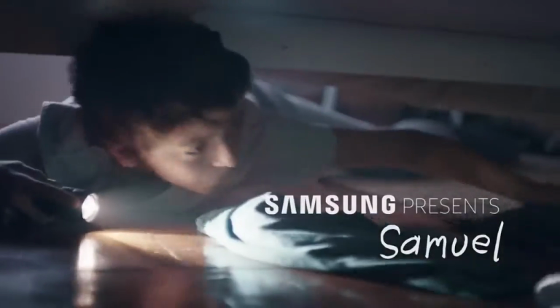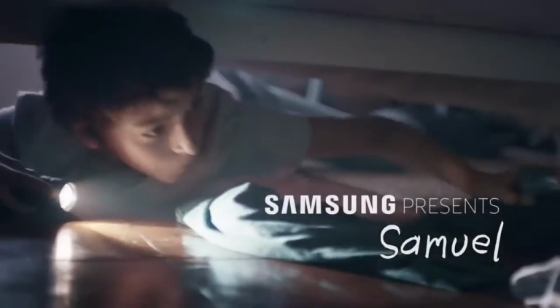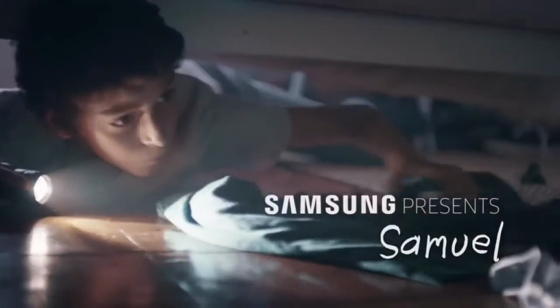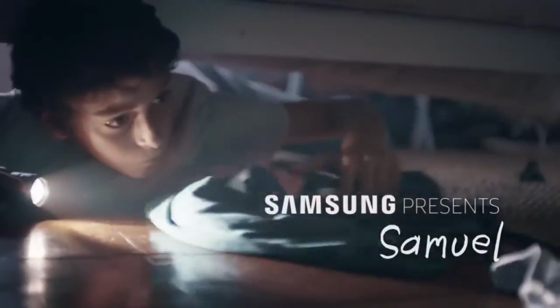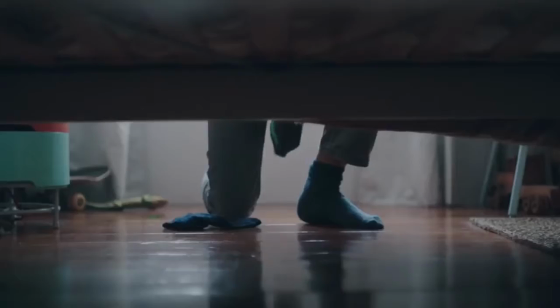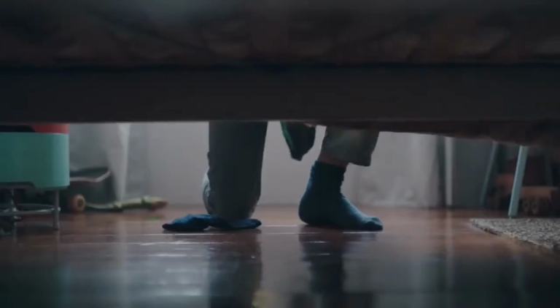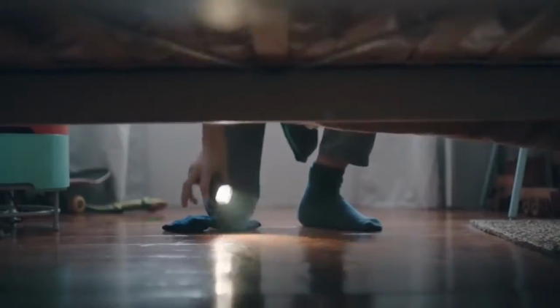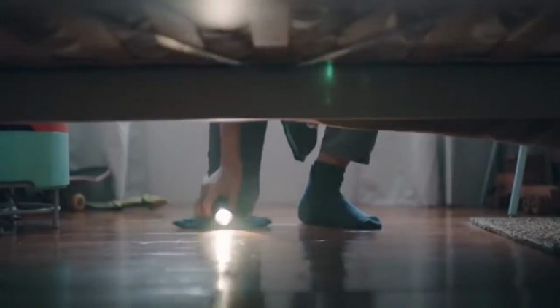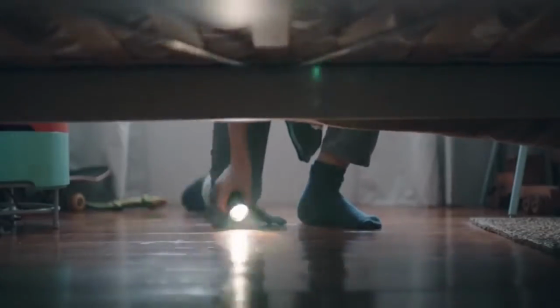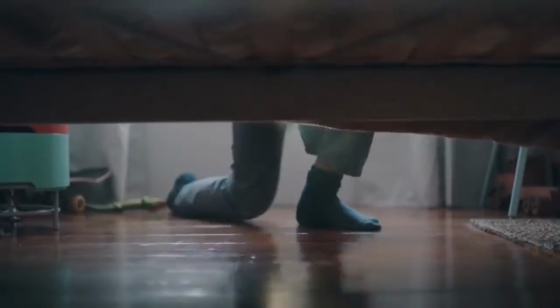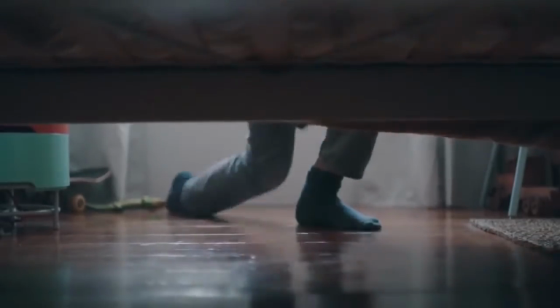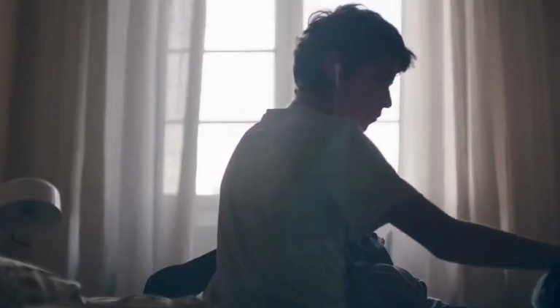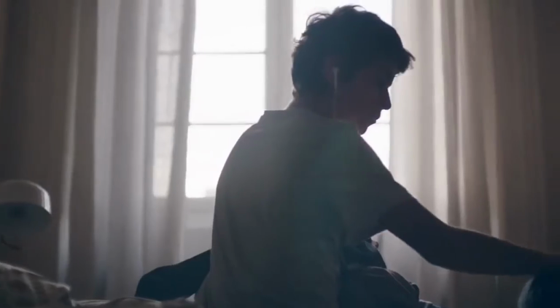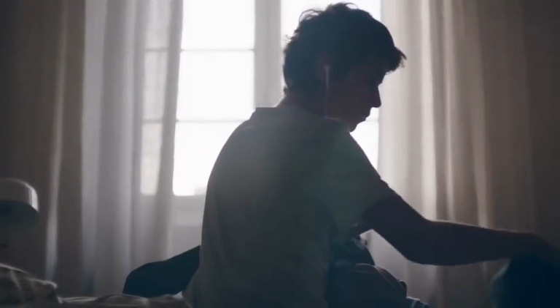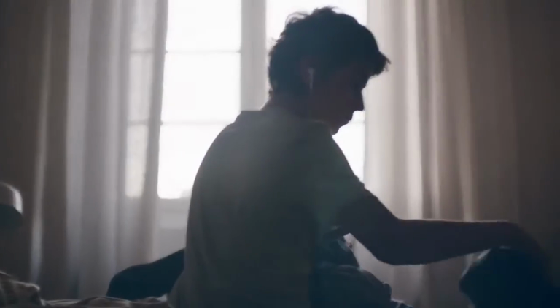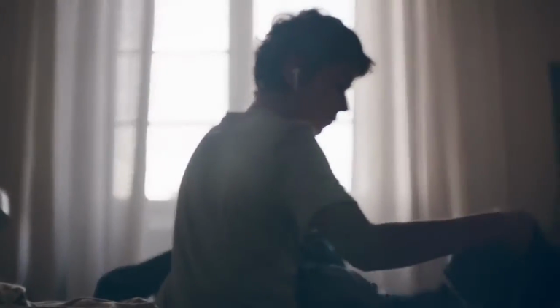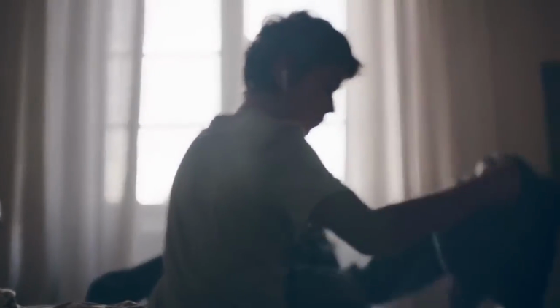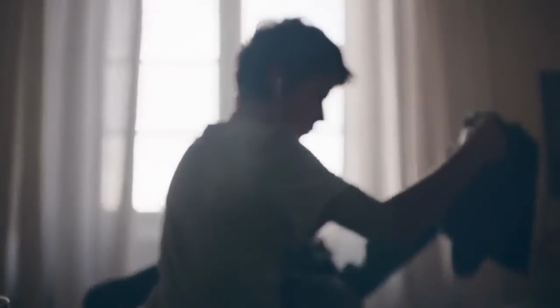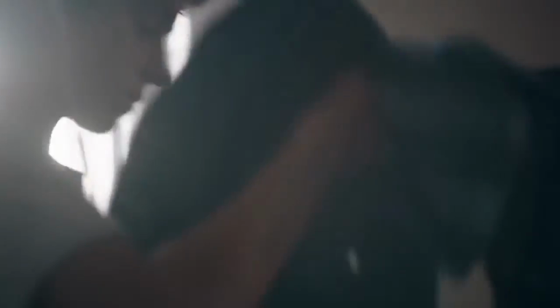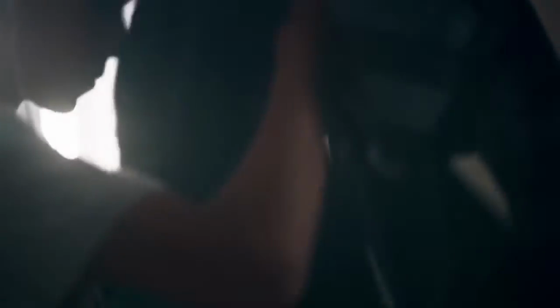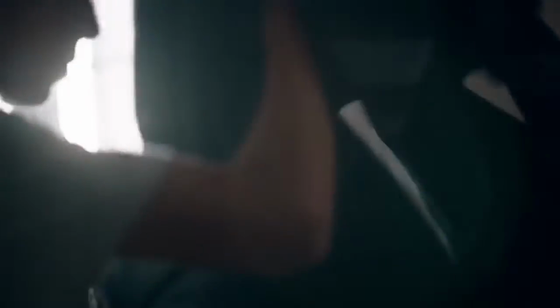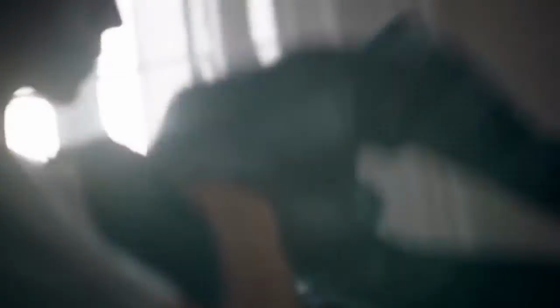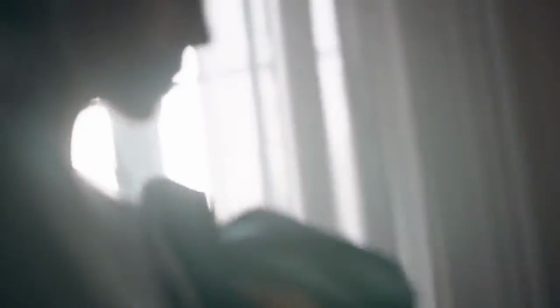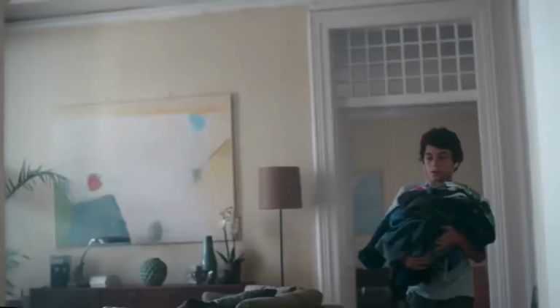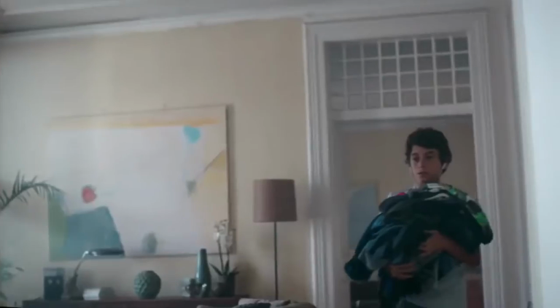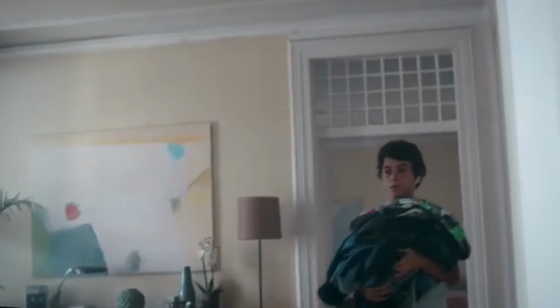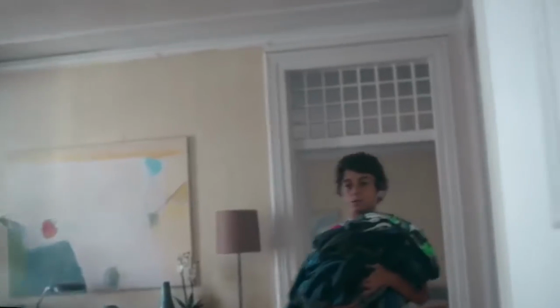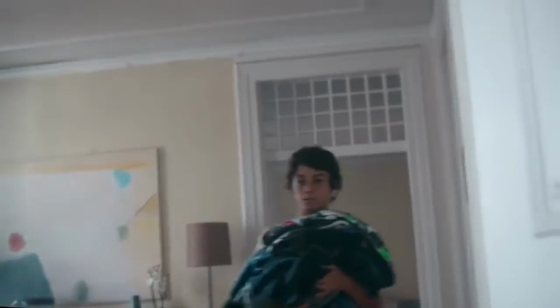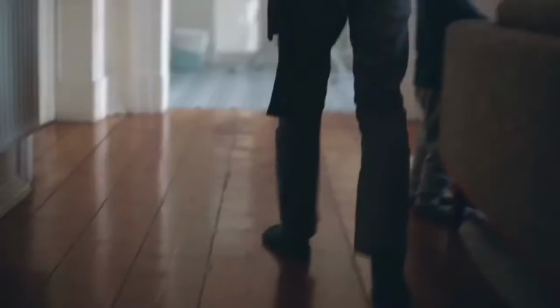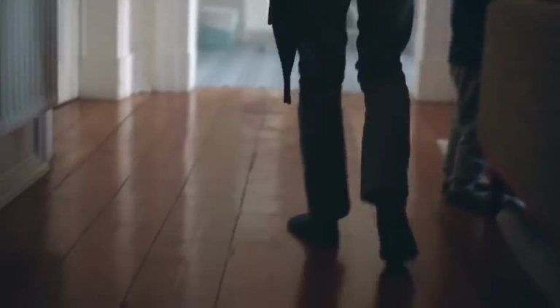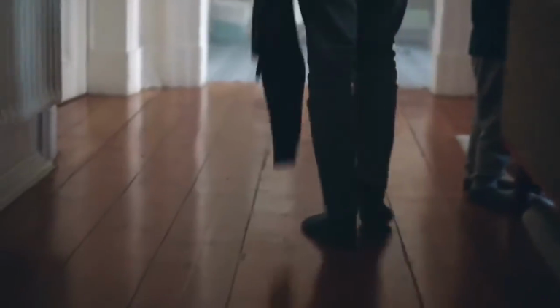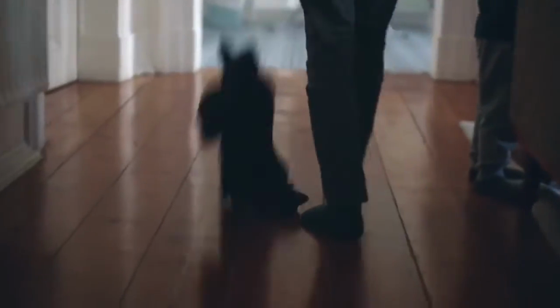My mum used to do my laundry, but I'm a grown-up now, so I can do it.